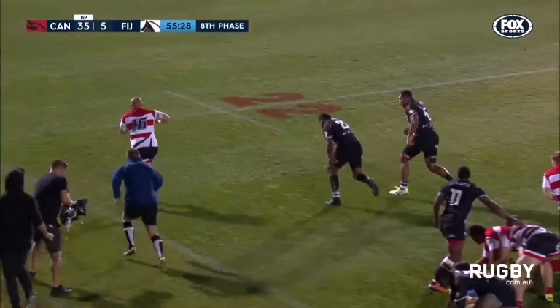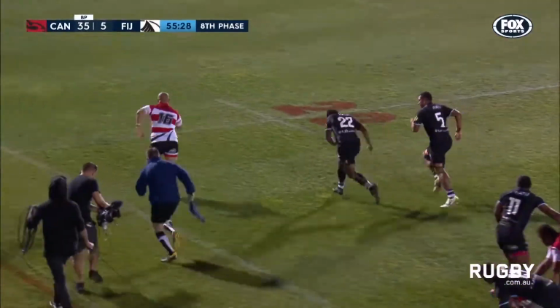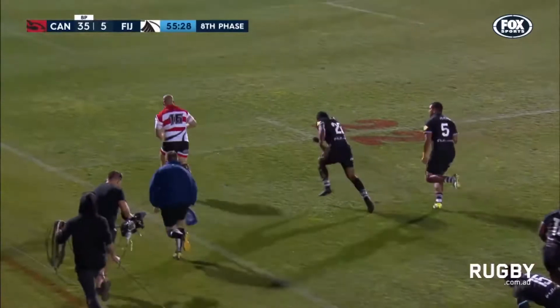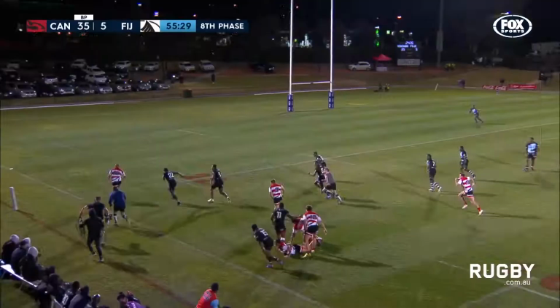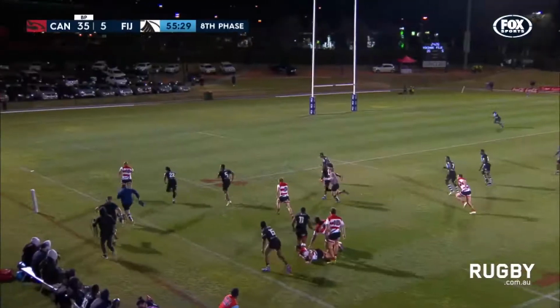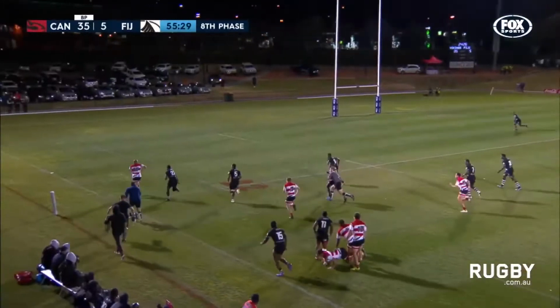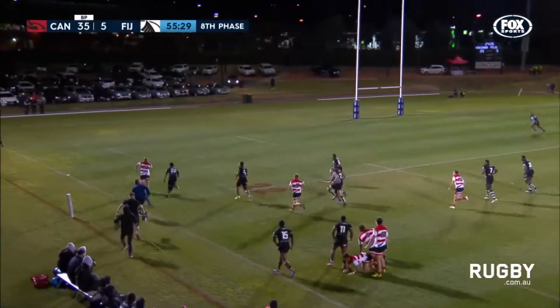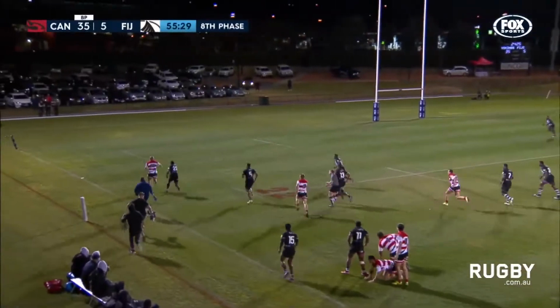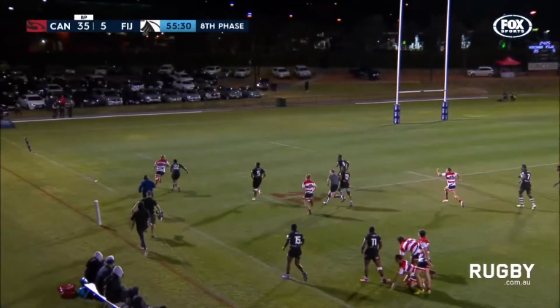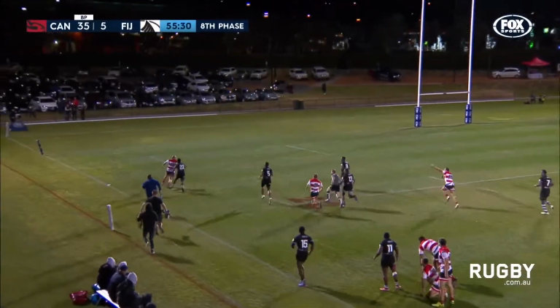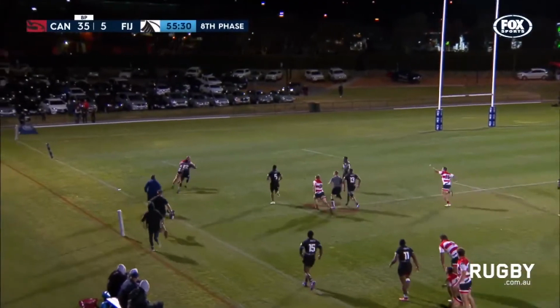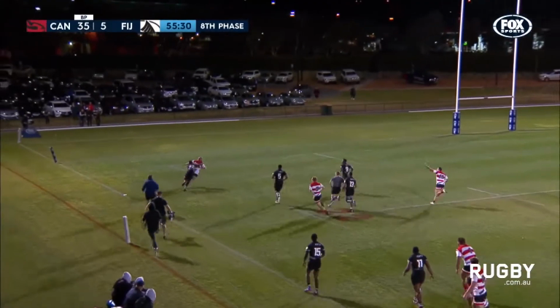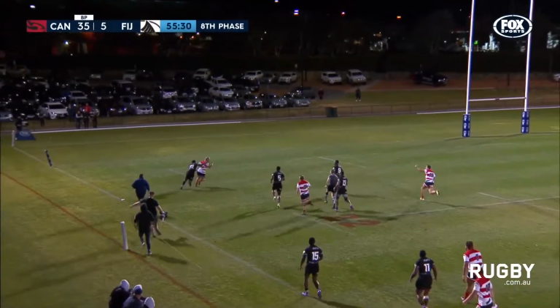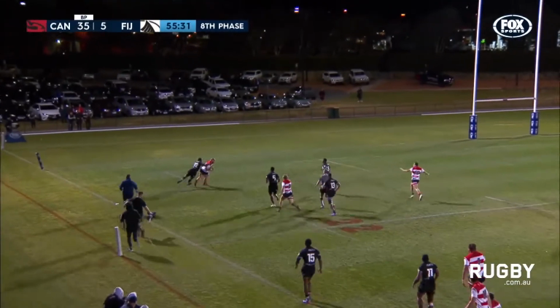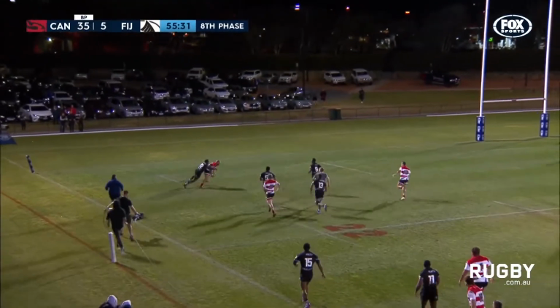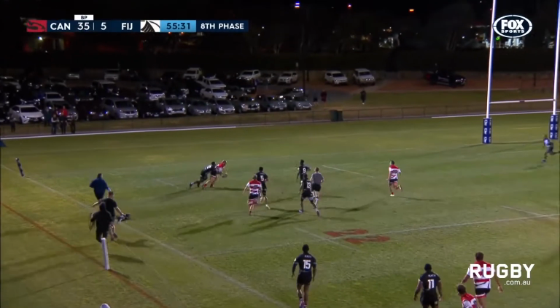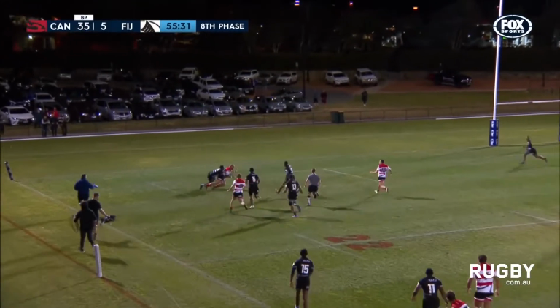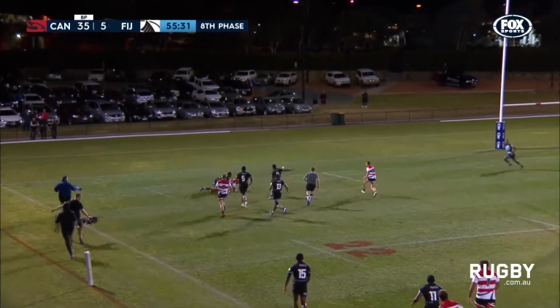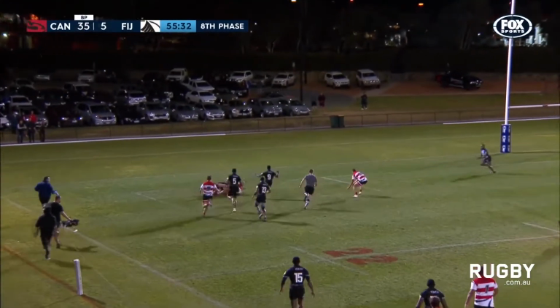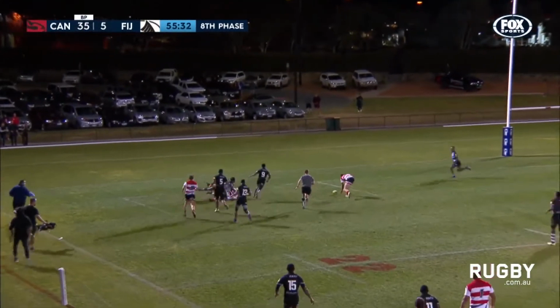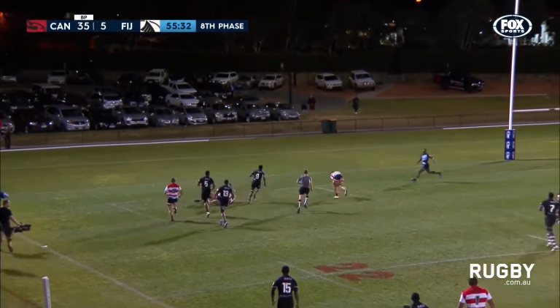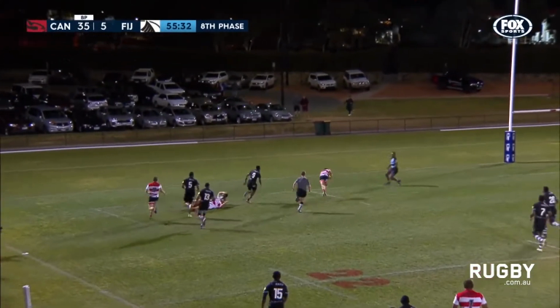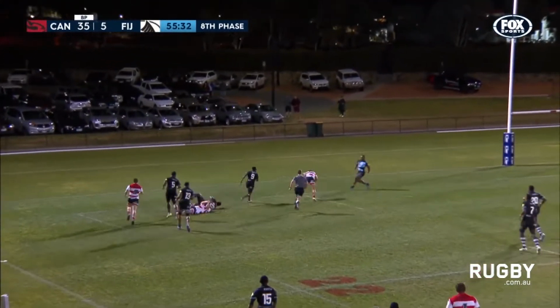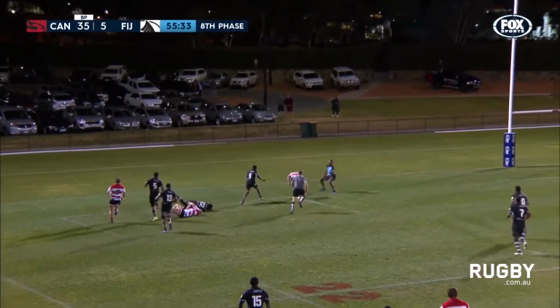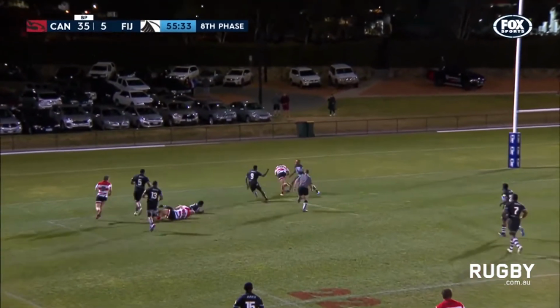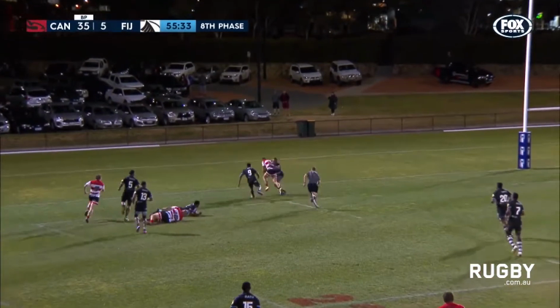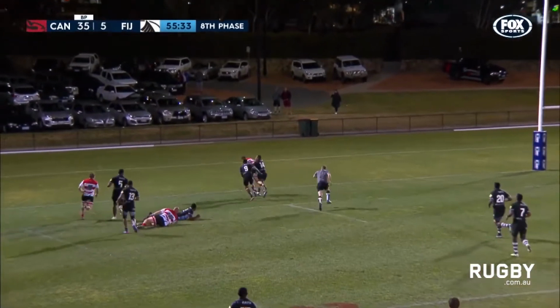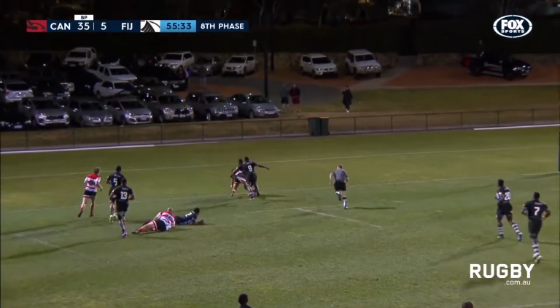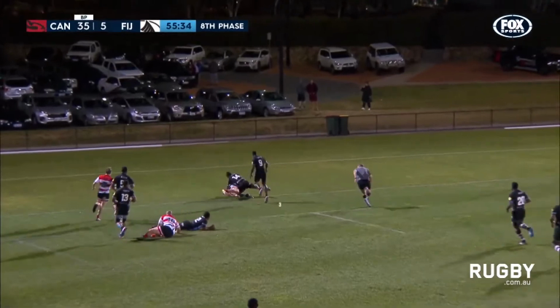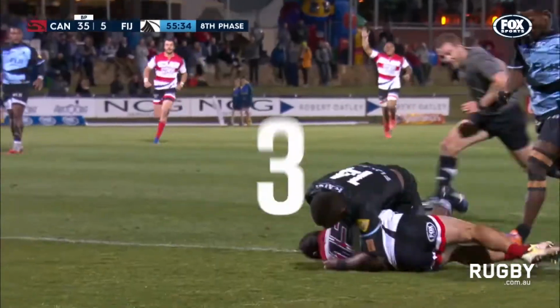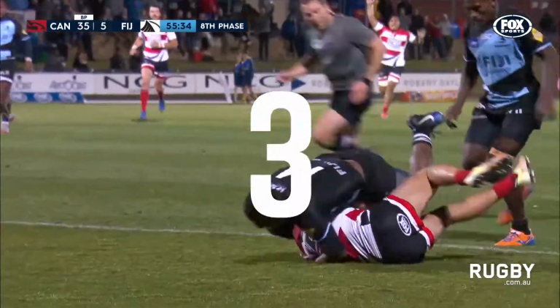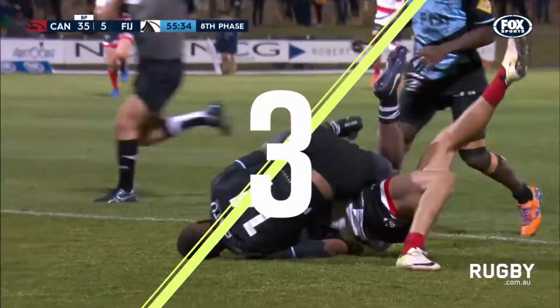Abel with the pick and go. He's got a clear run to the line. To Linga — can he link up? Yes, he can.